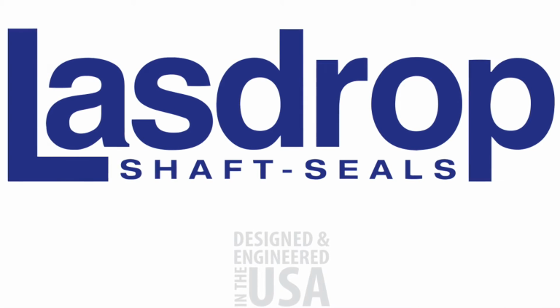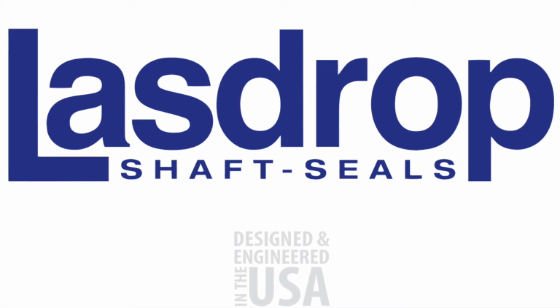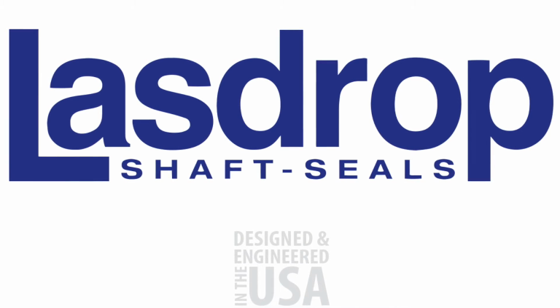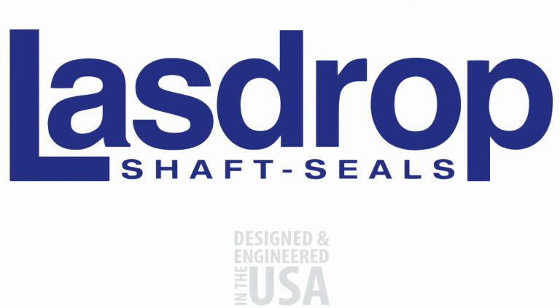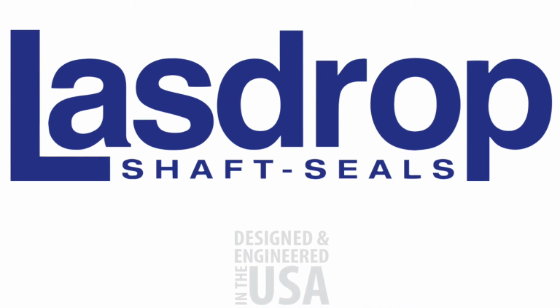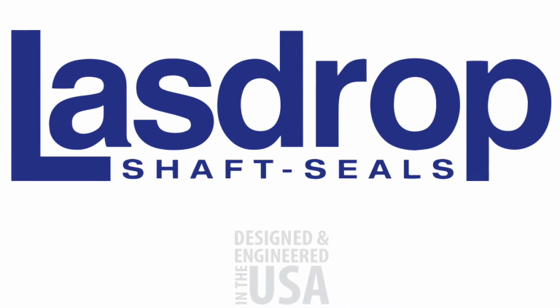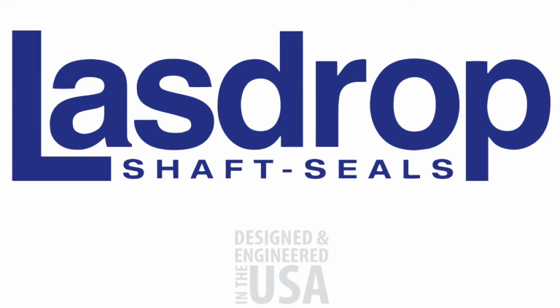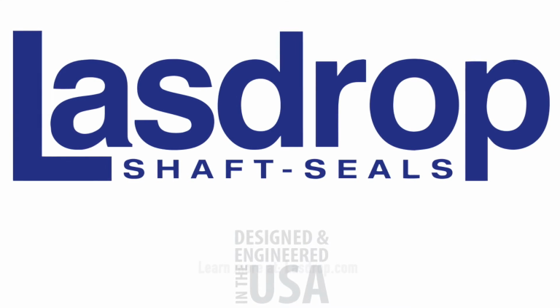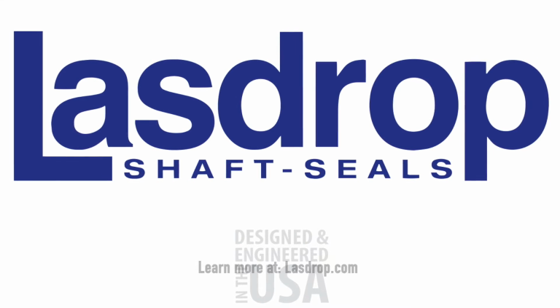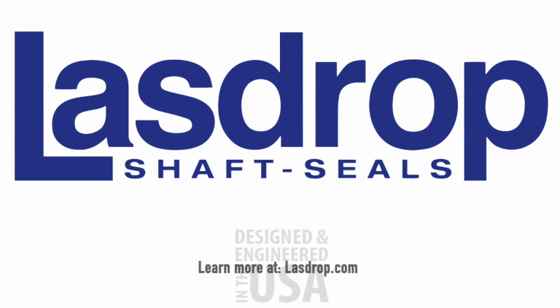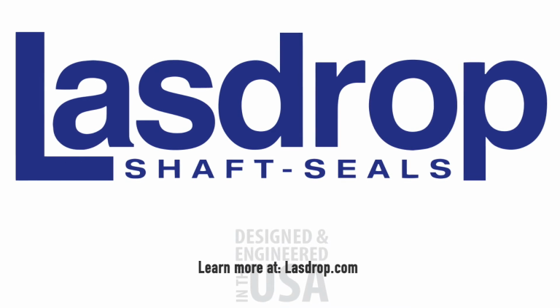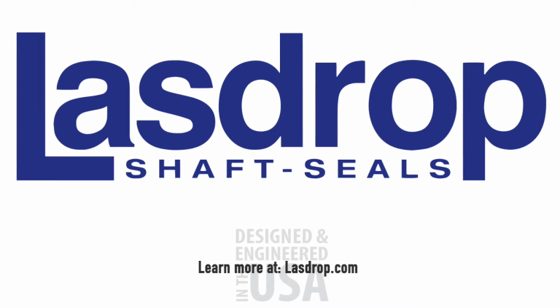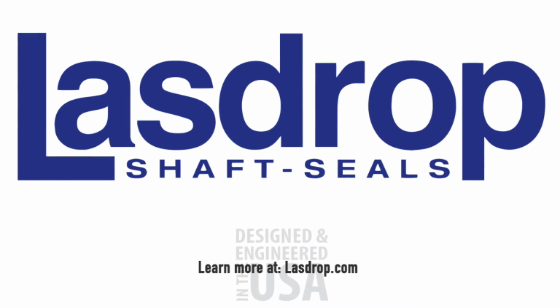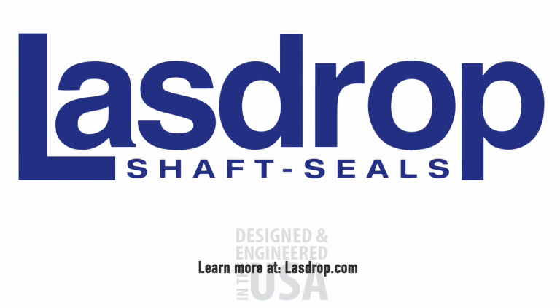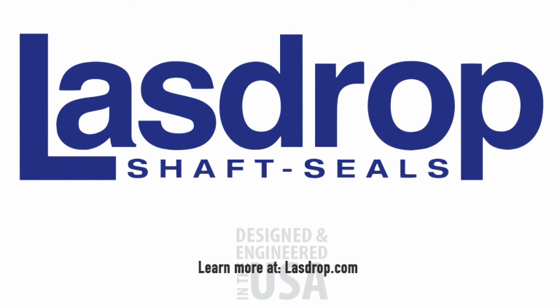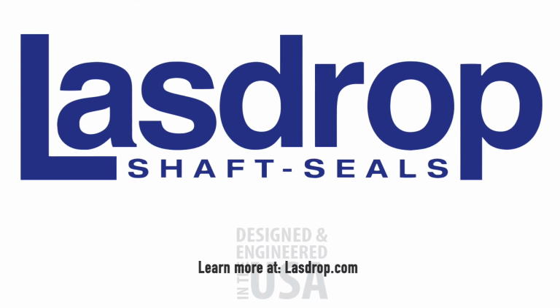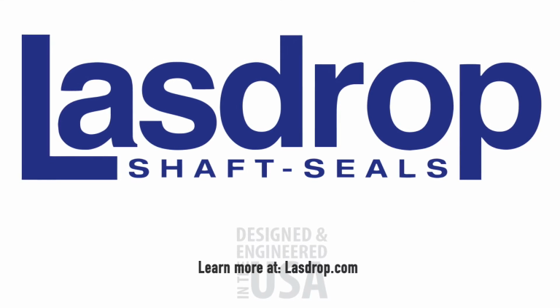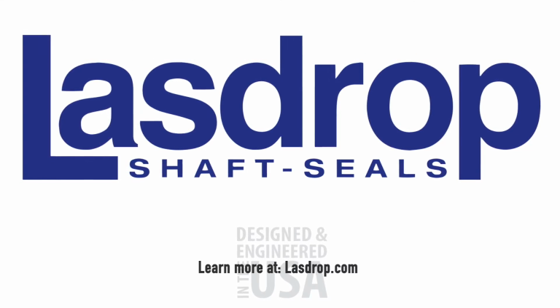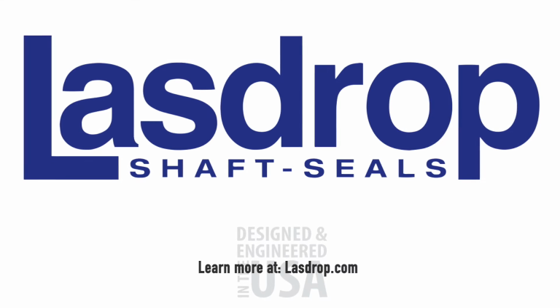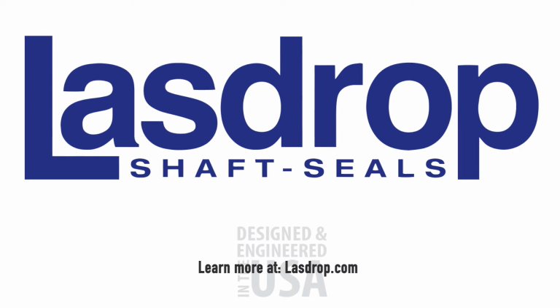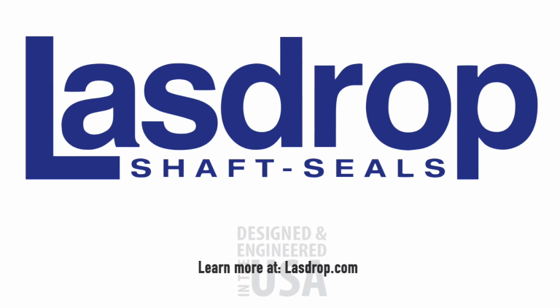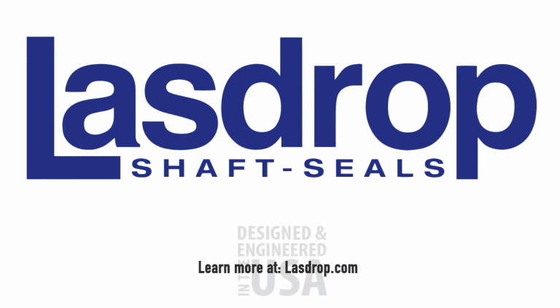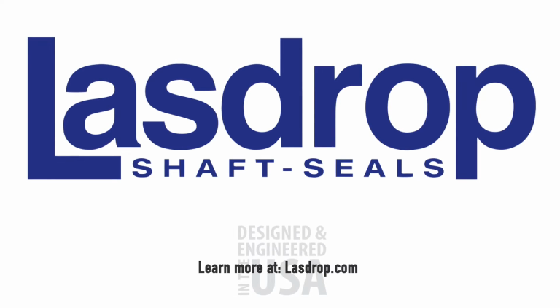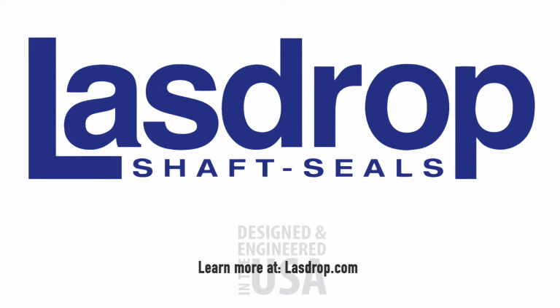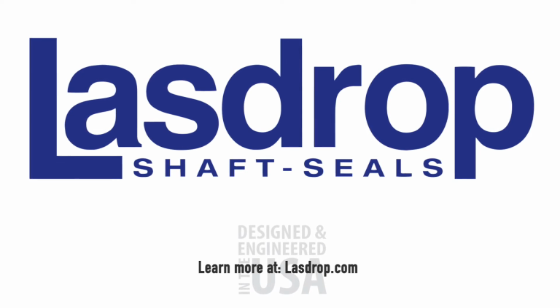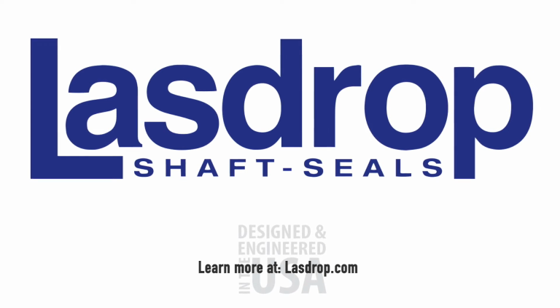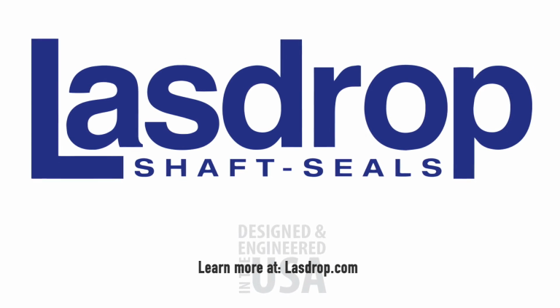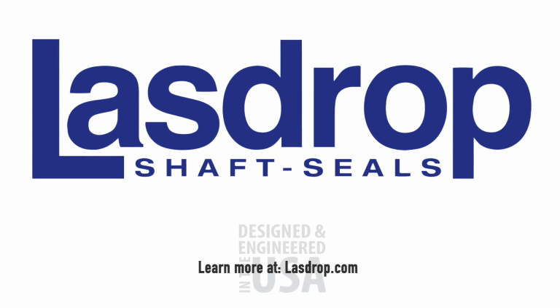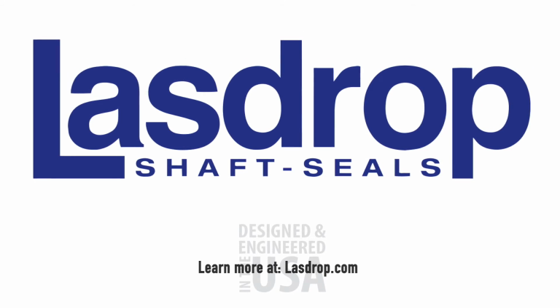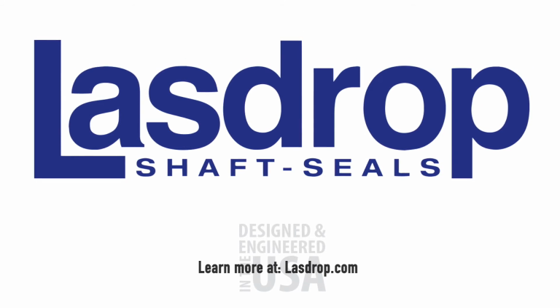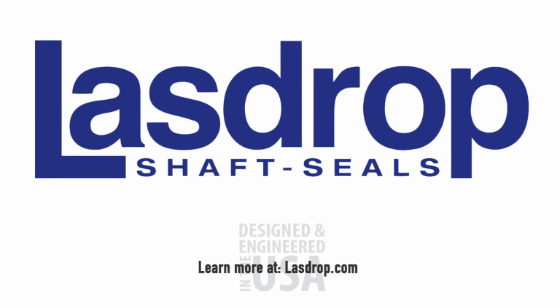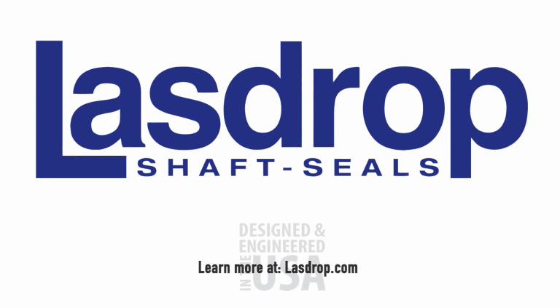For more information about any of our LazDrop products, visit us online at LazDrop.com.